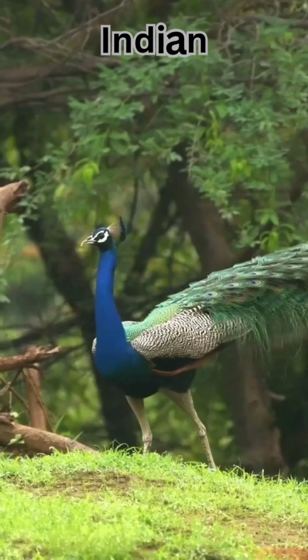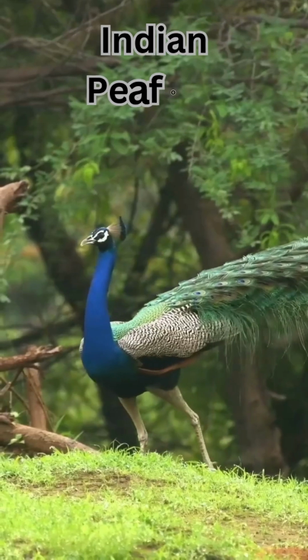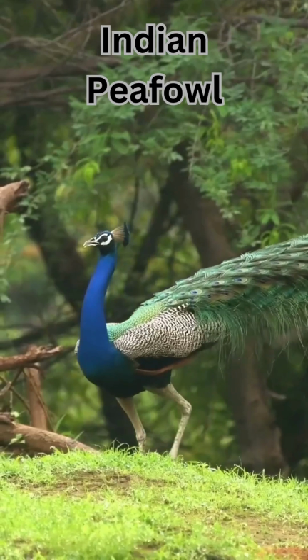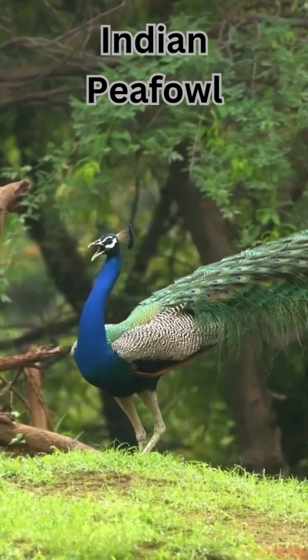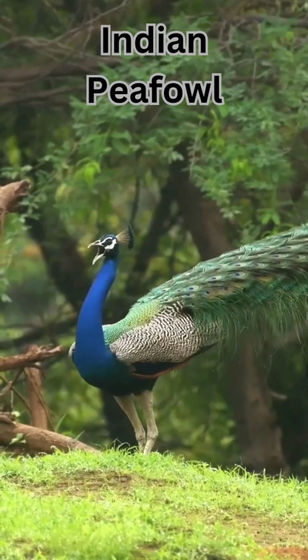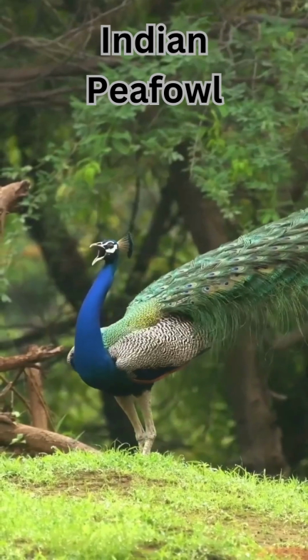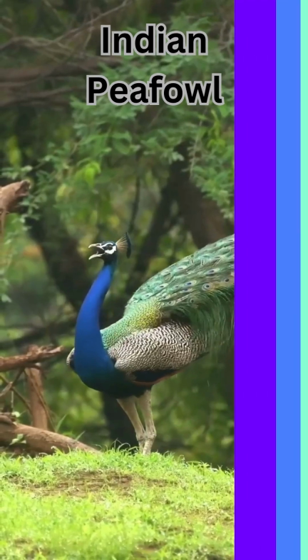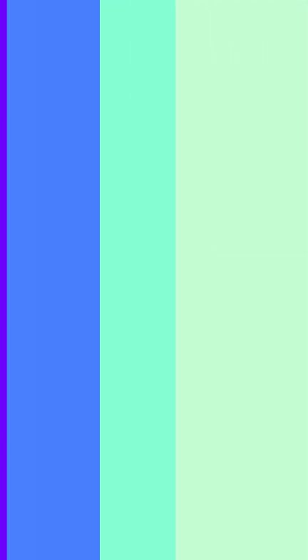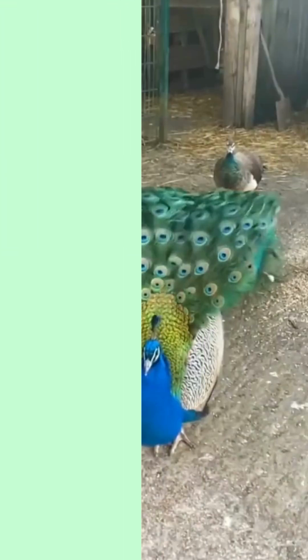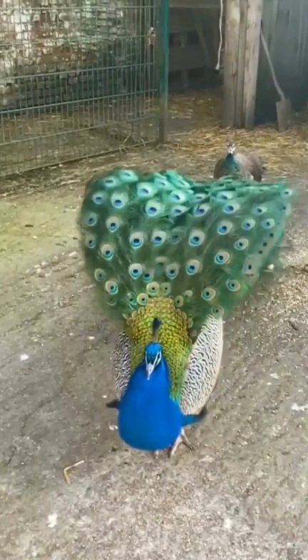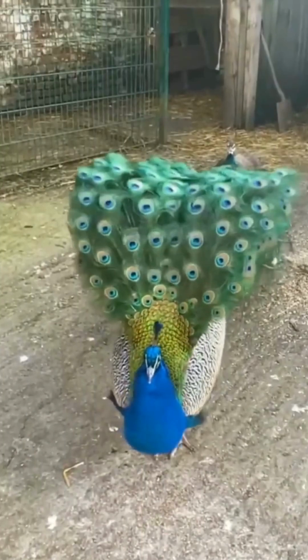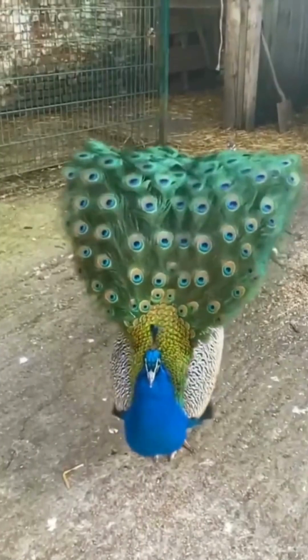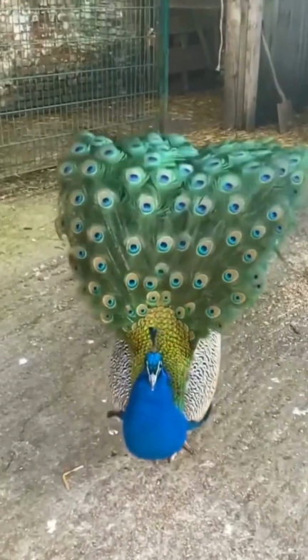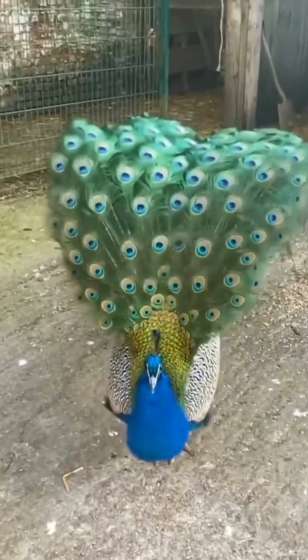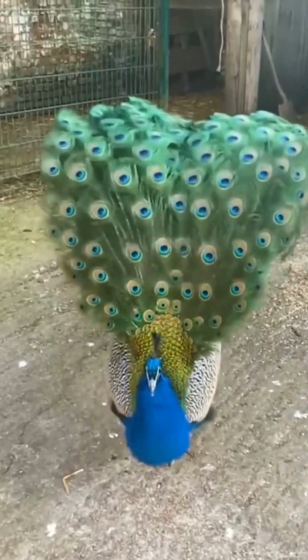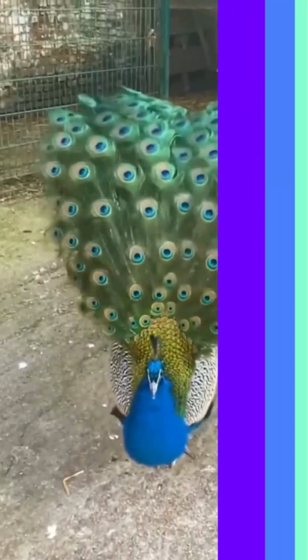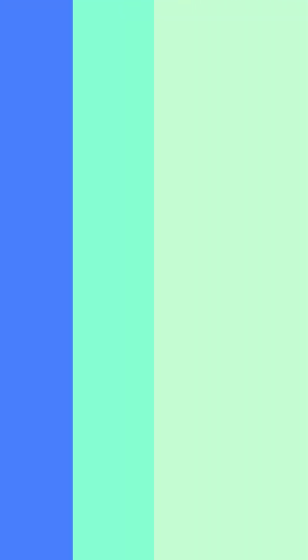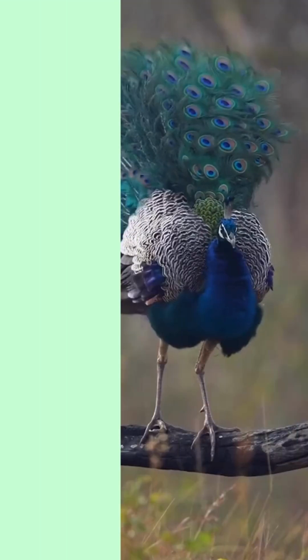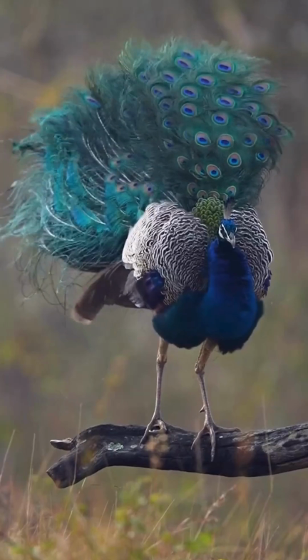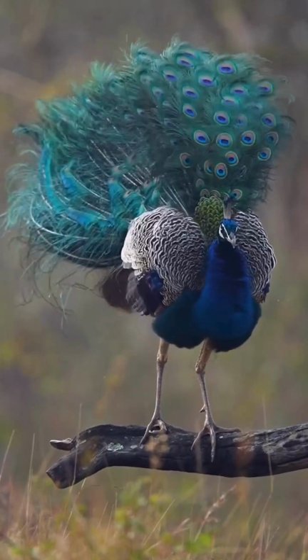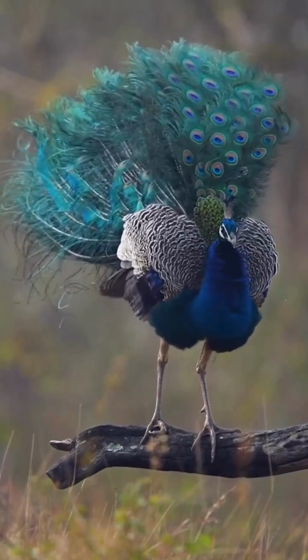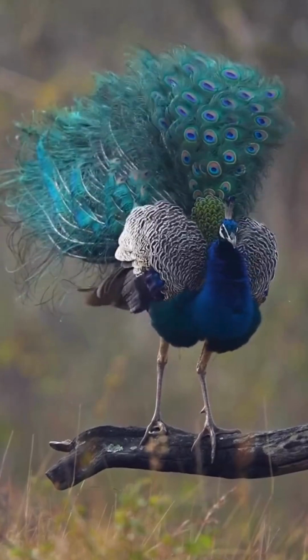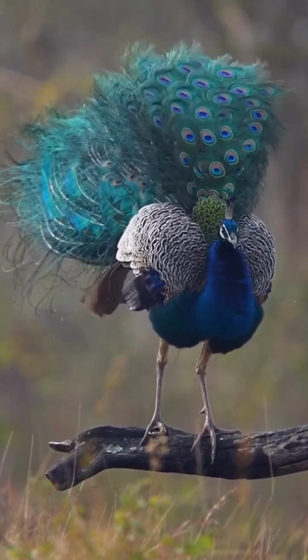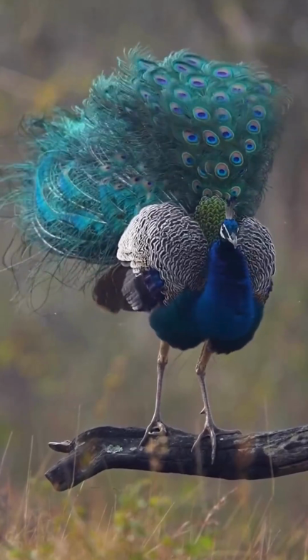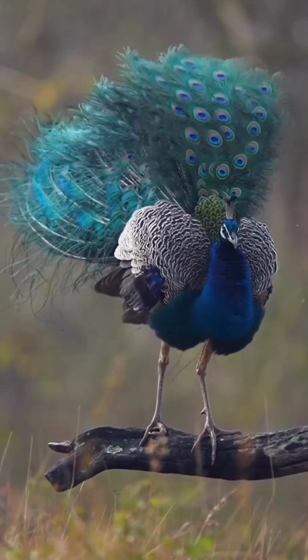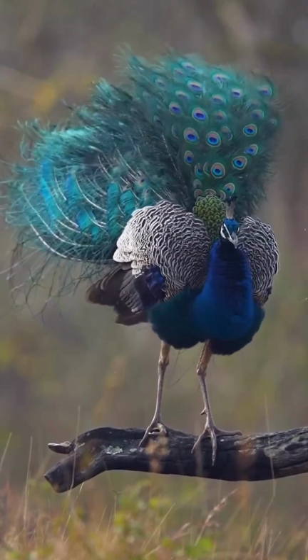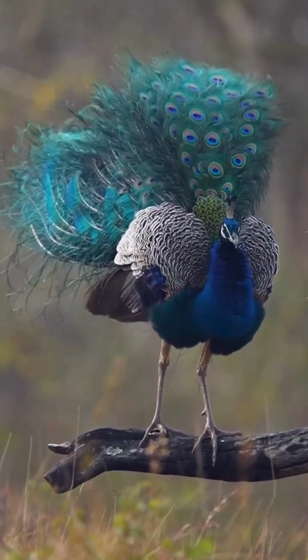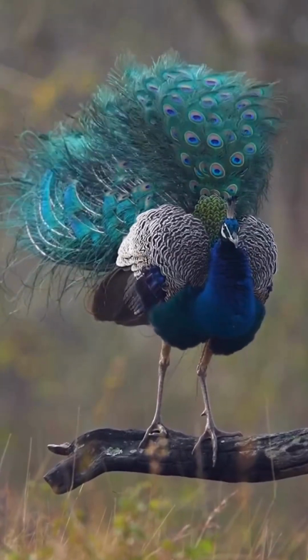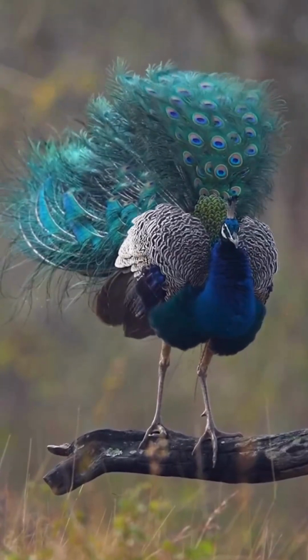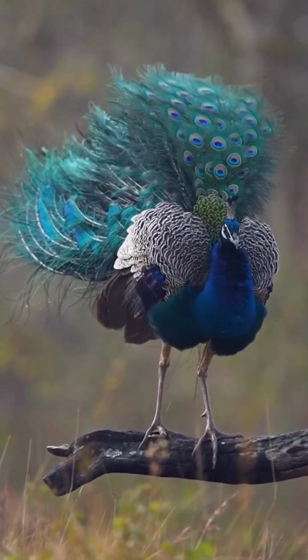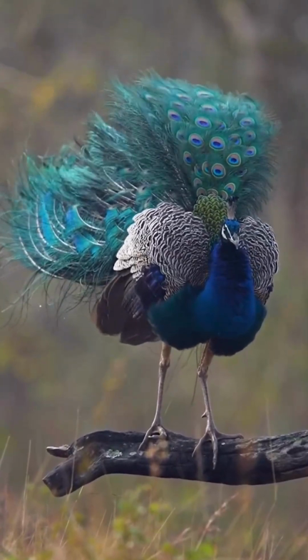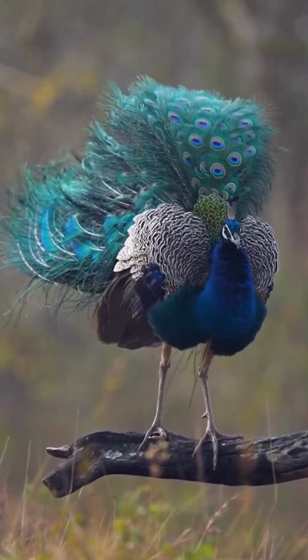Indian Peacock. That majestic peacock tail? It's not pigment — it's light play. All for love and attention.